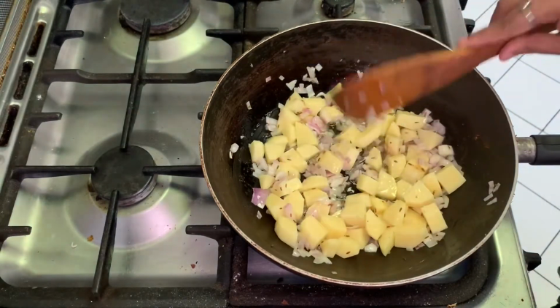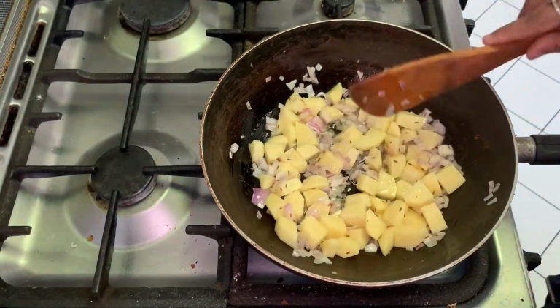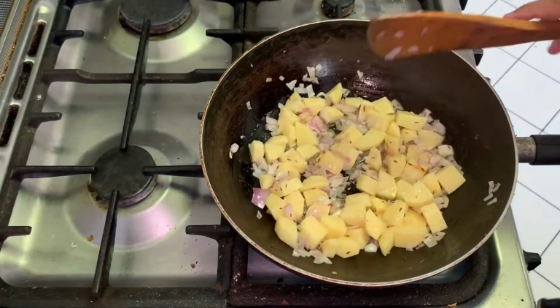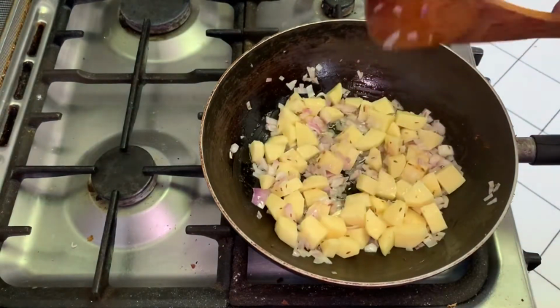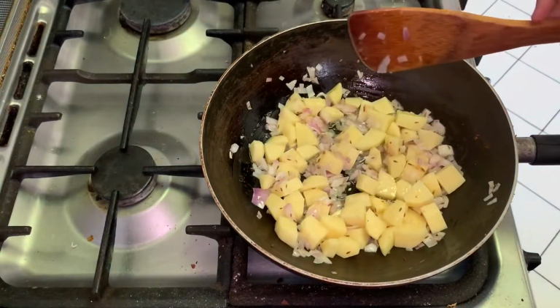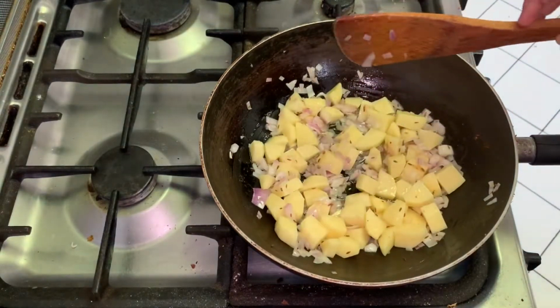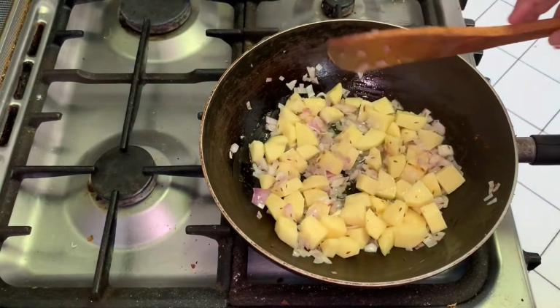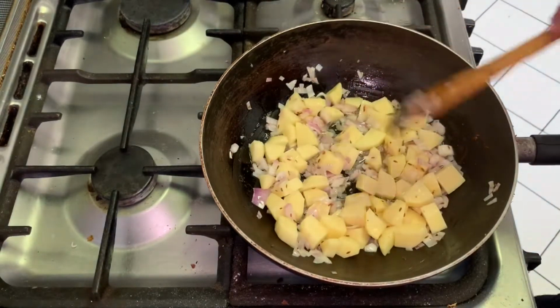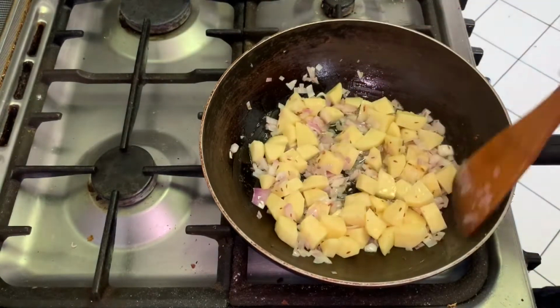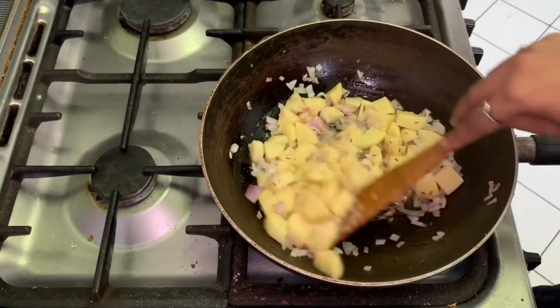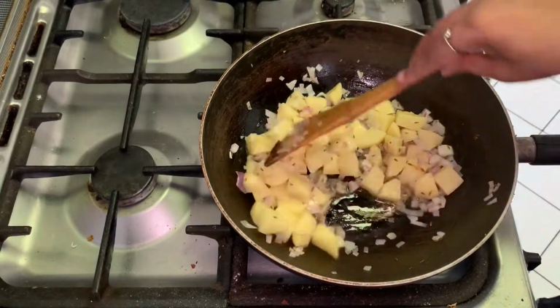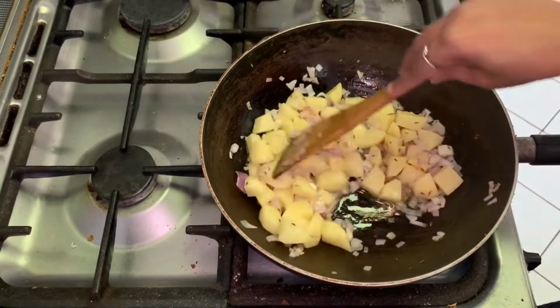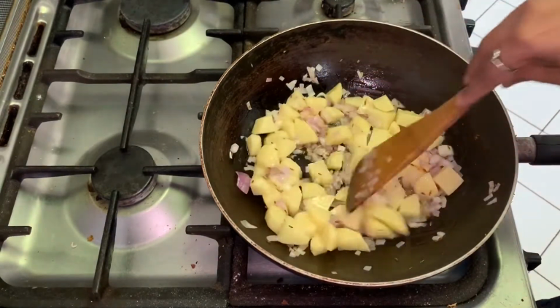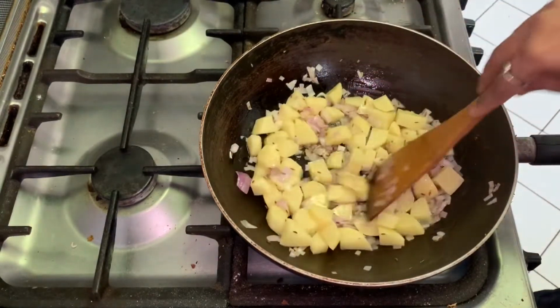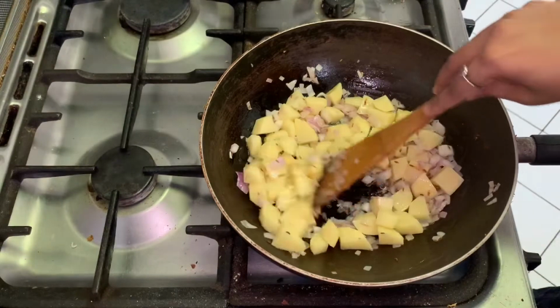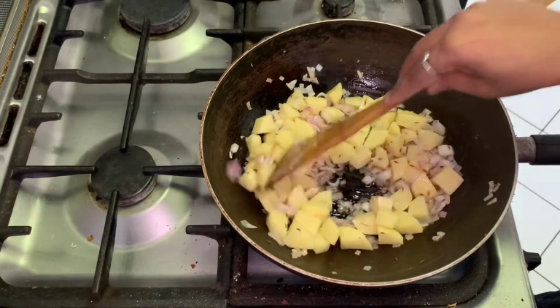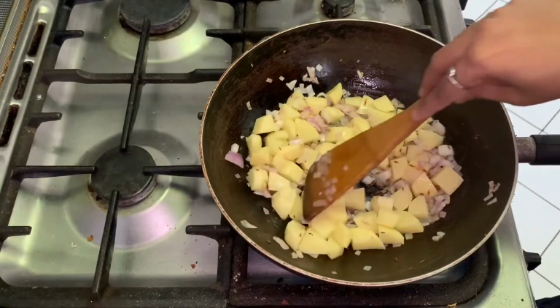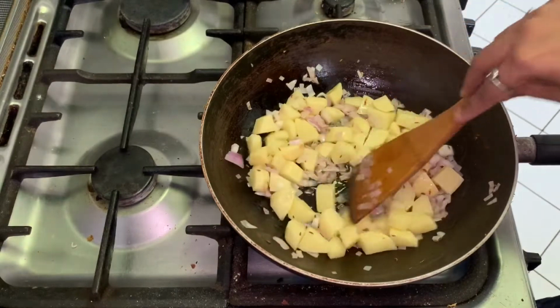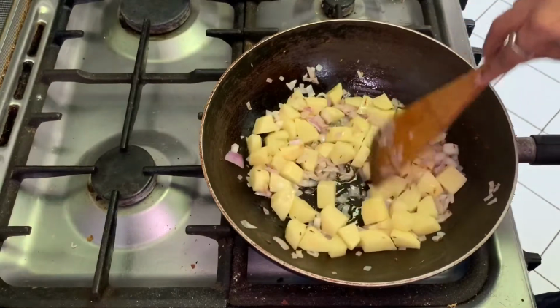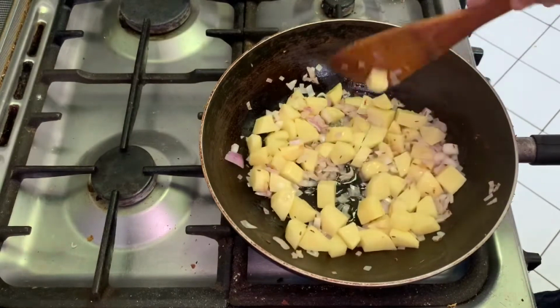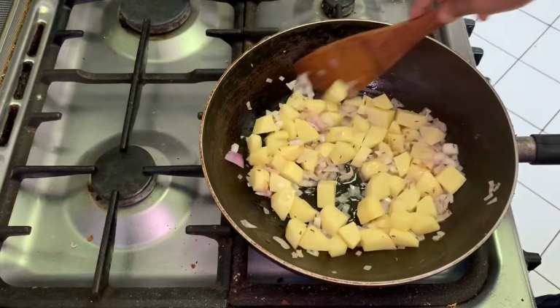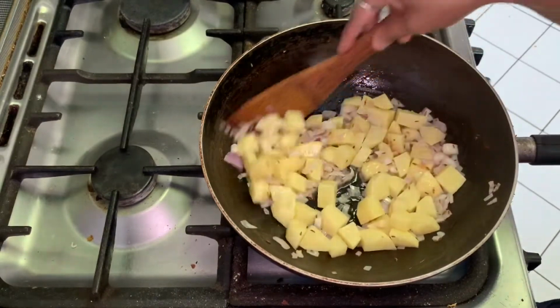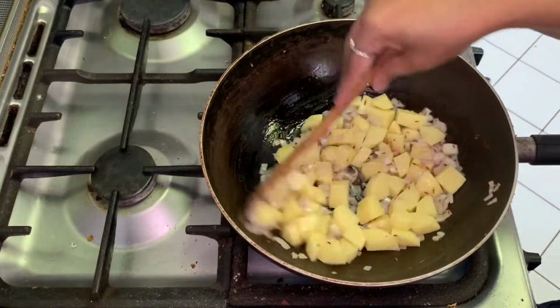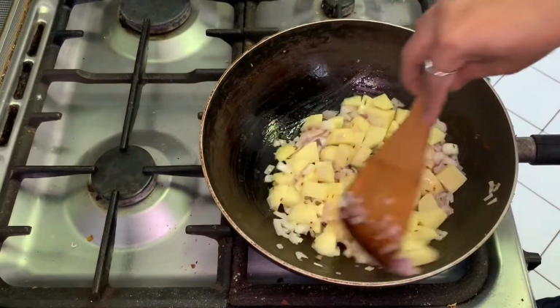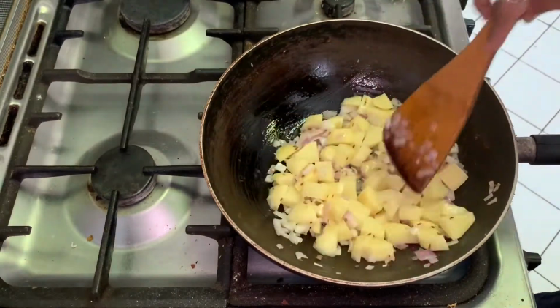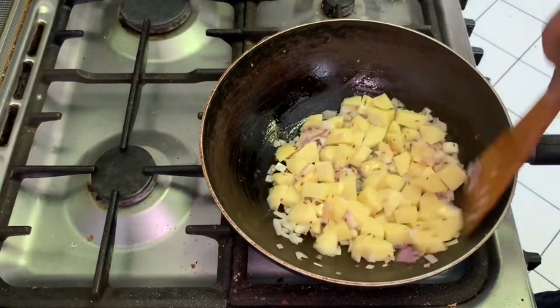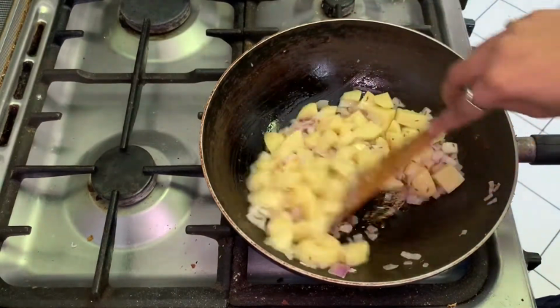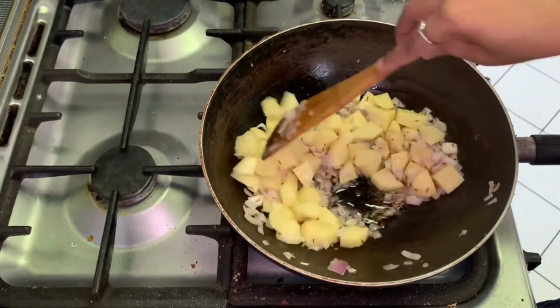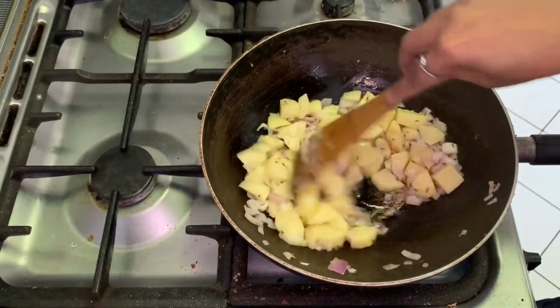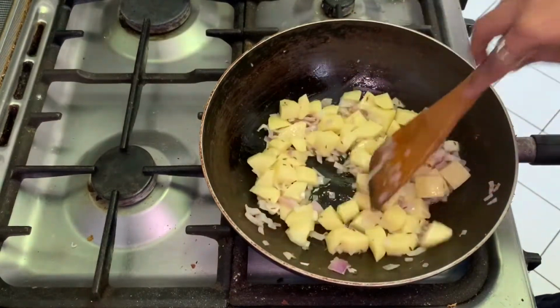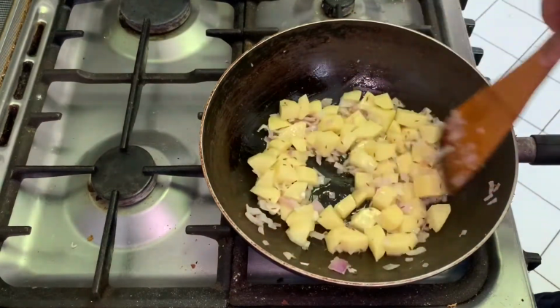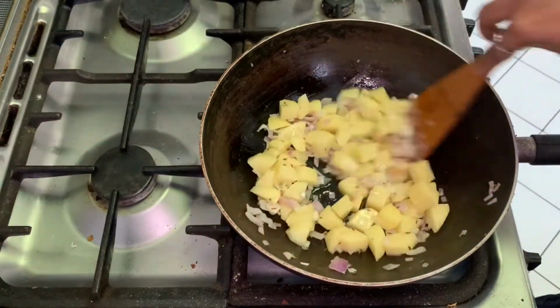We need to fry till the onion becomes light brown. It will take around 7 to 8 minutes.